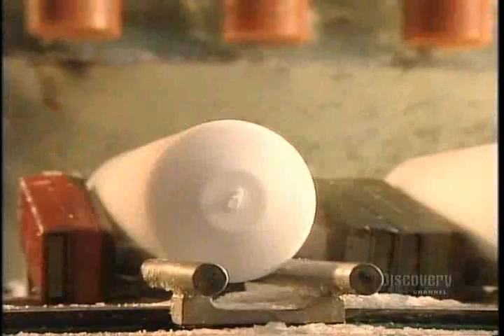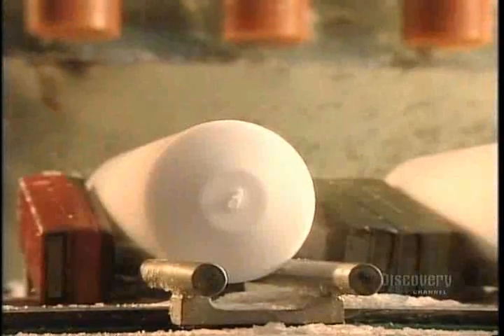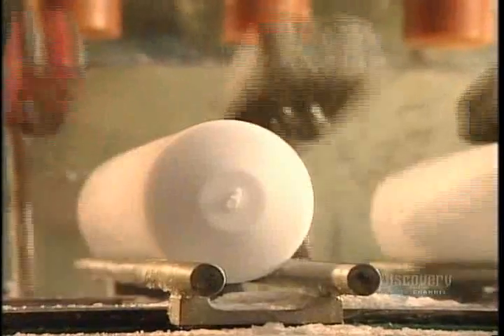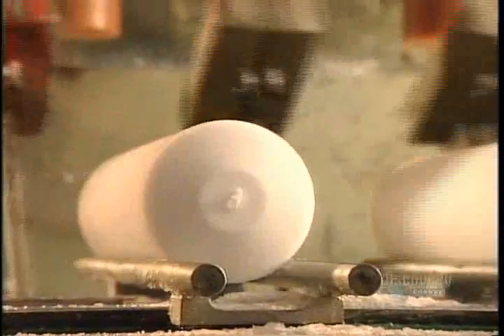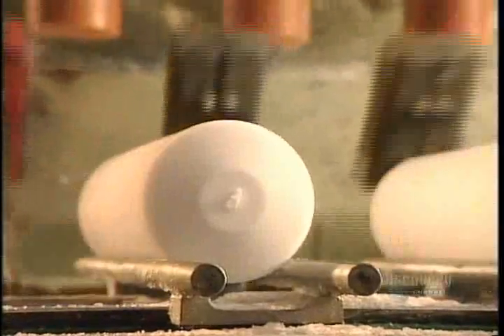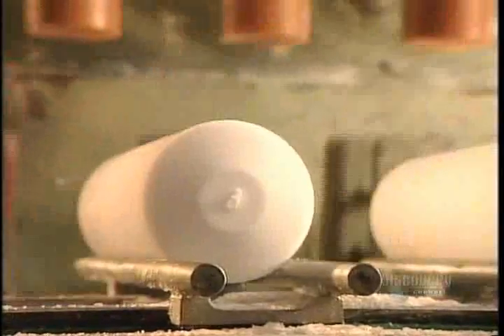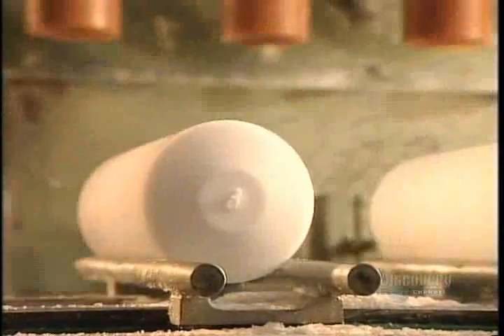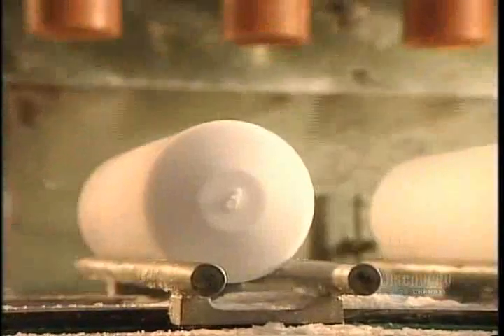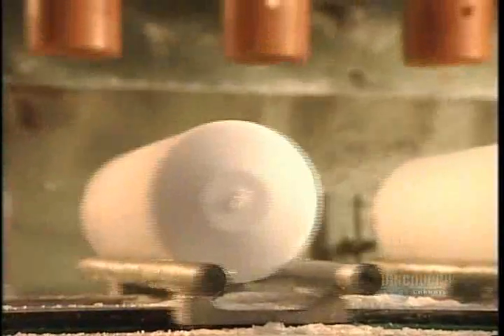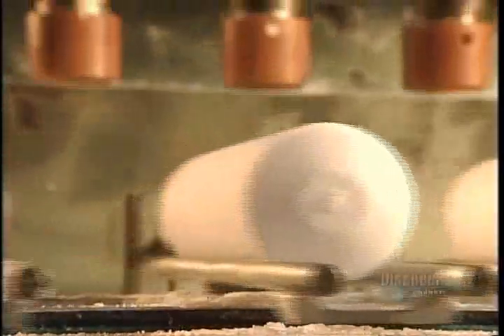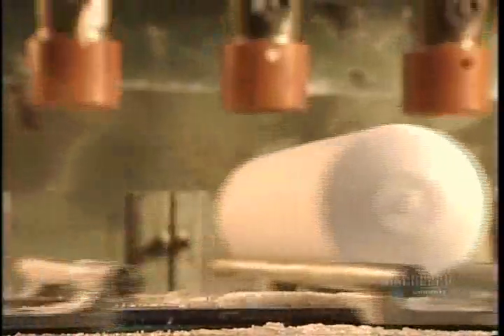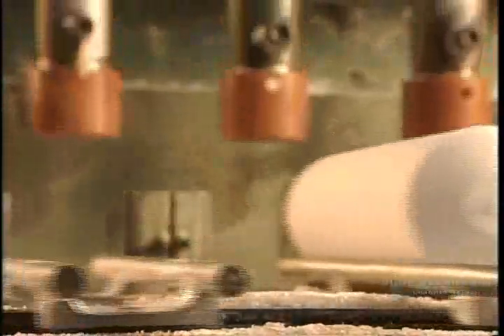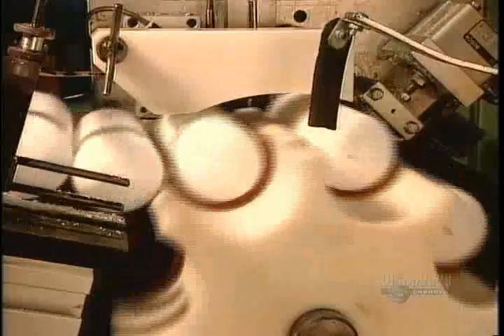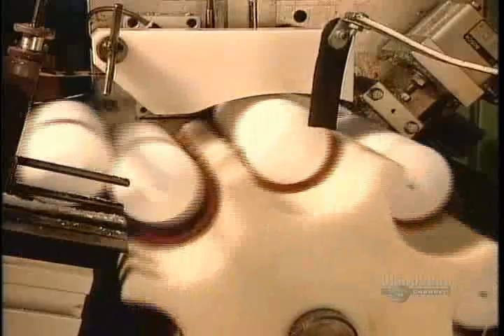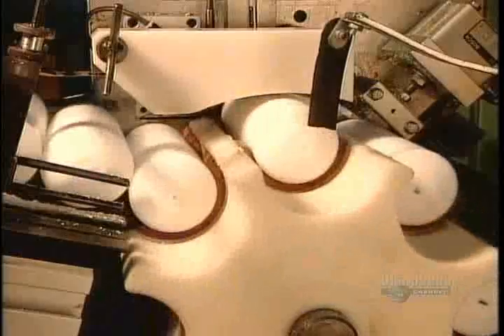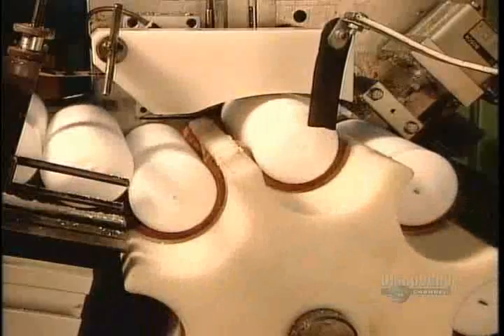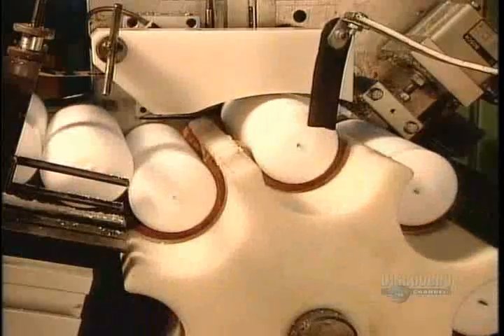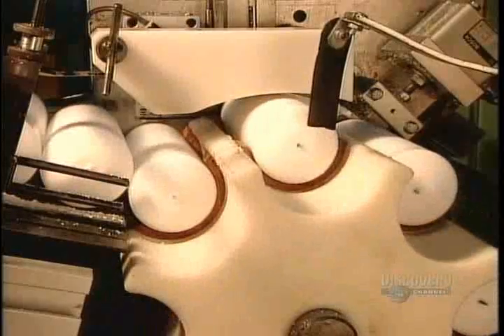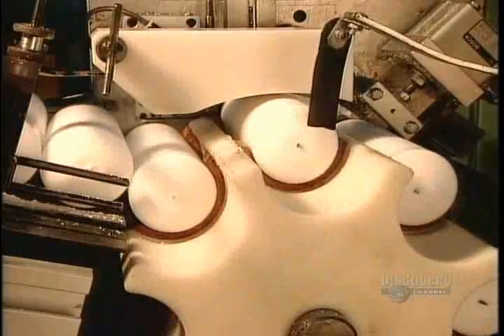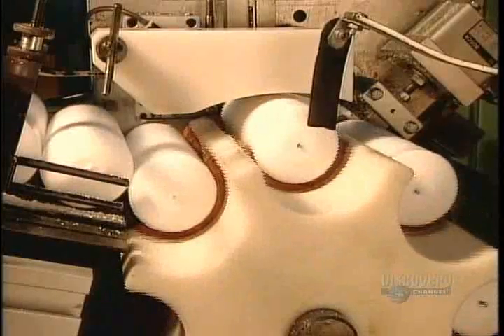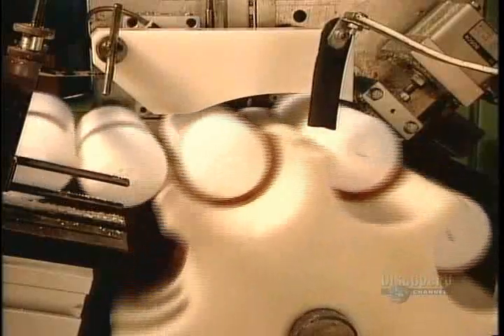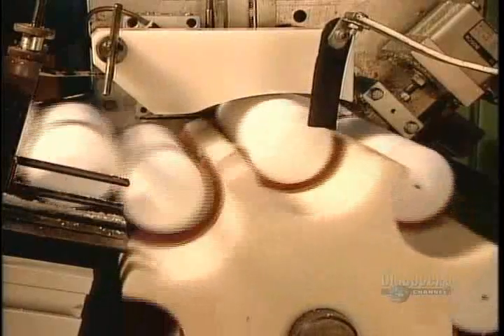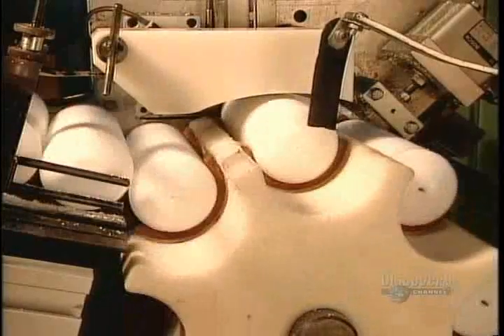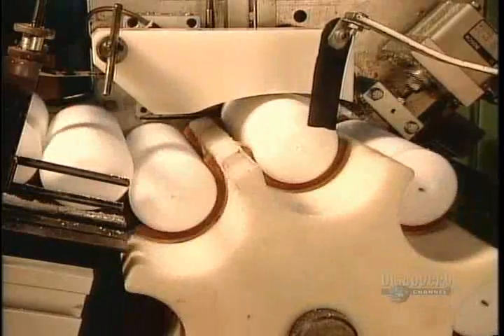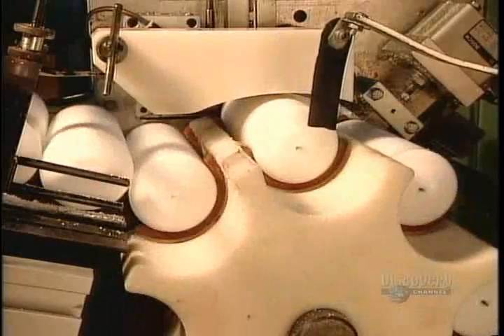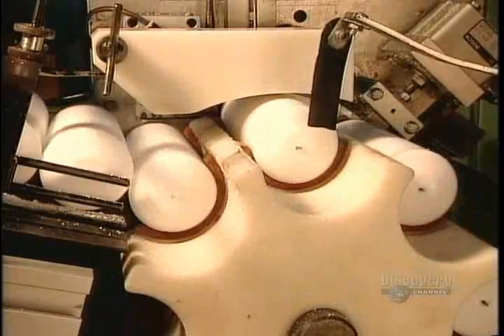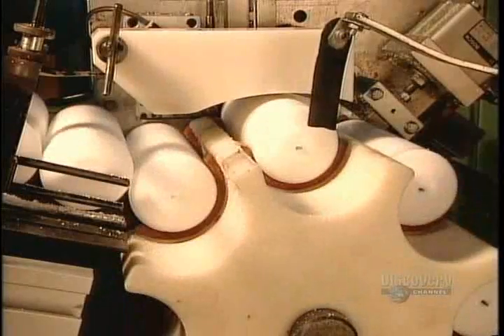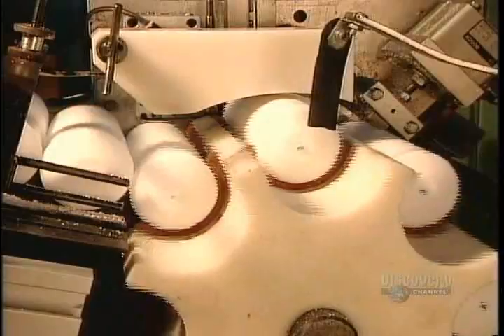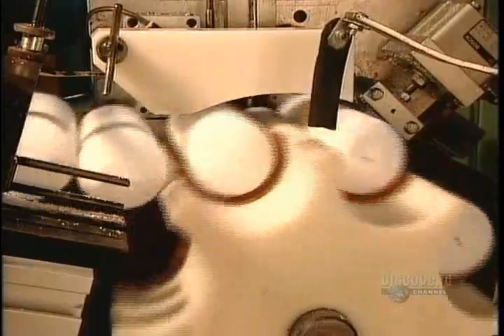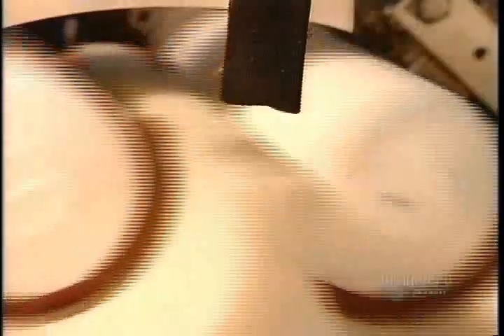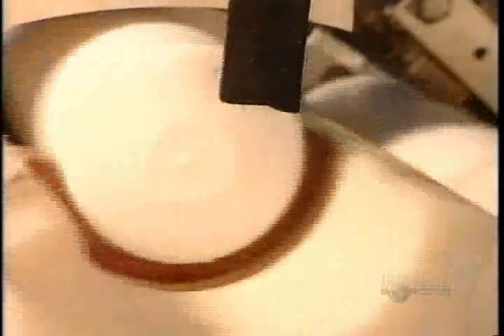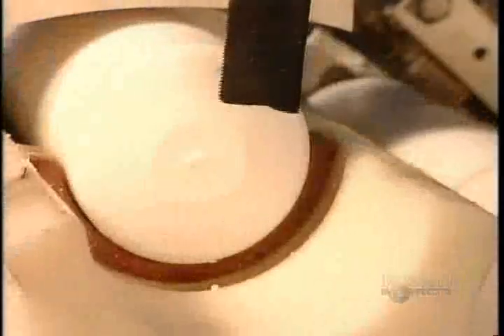Now the candles travel to the wicking machine, which cuts and inserts a wick into each candle.